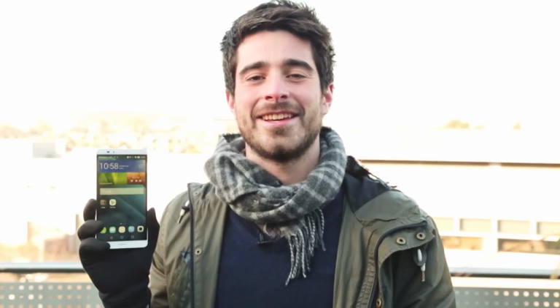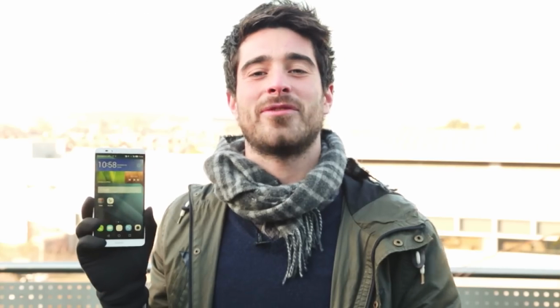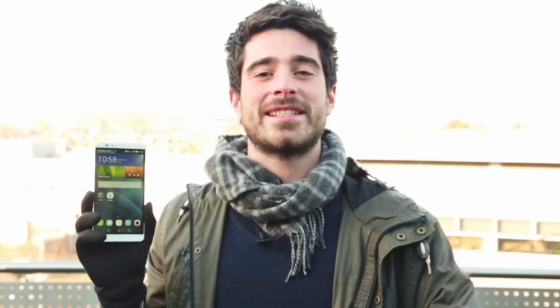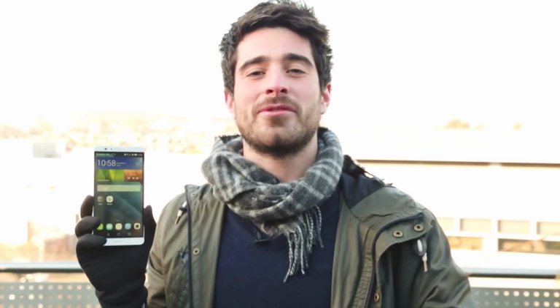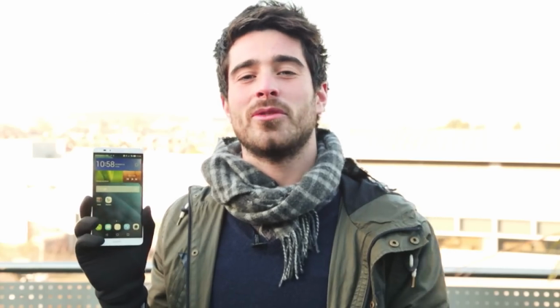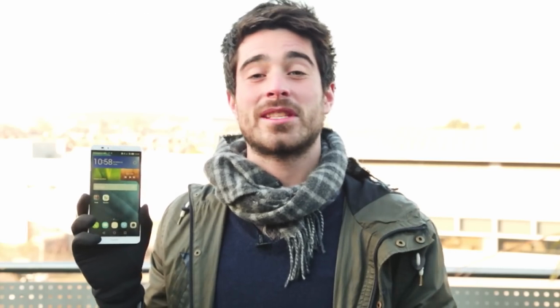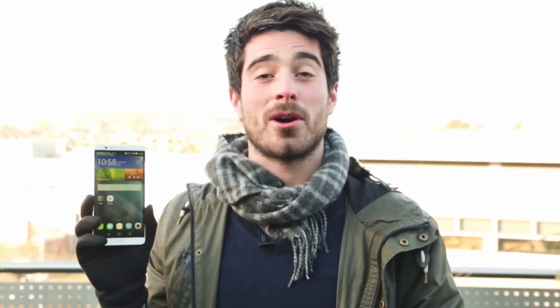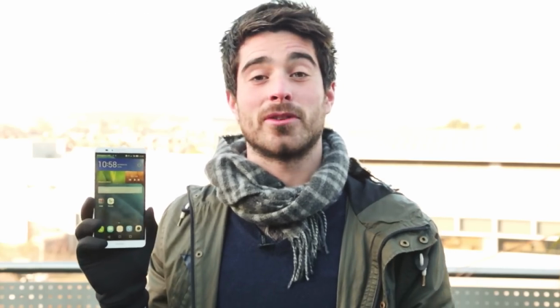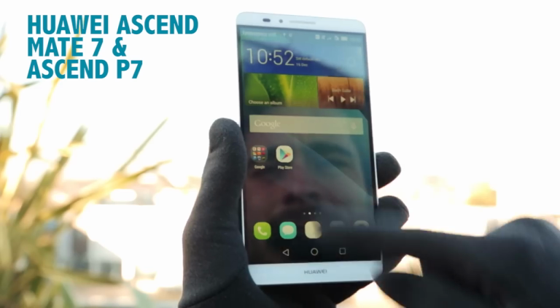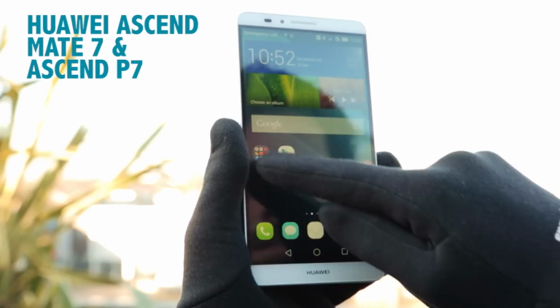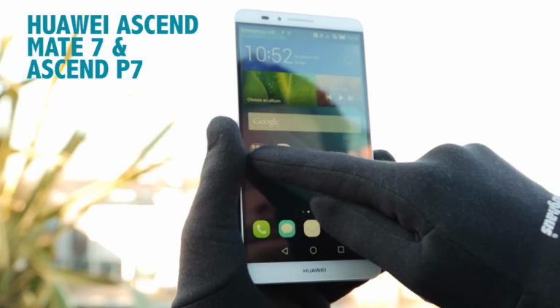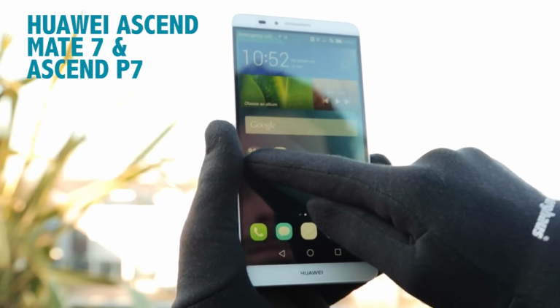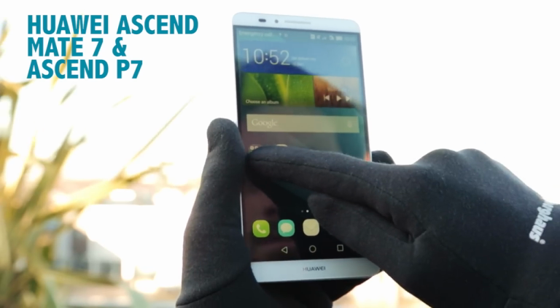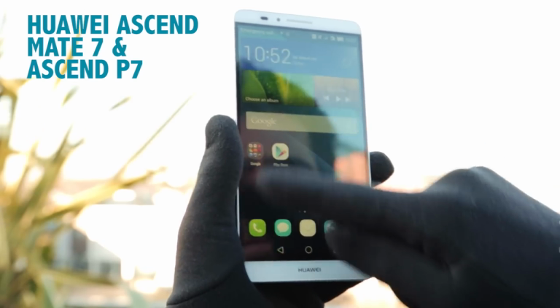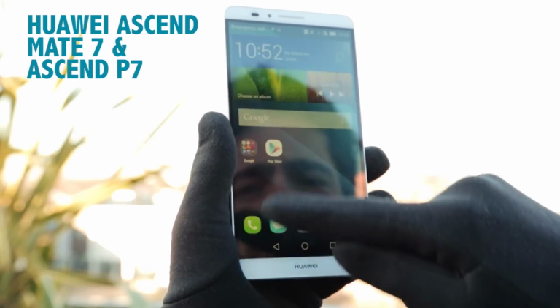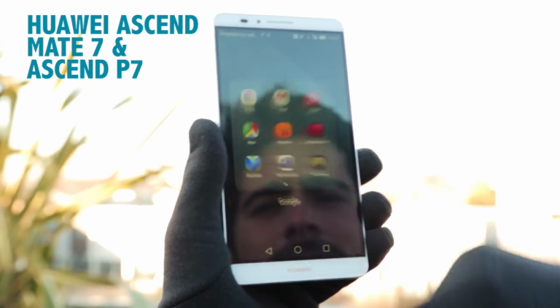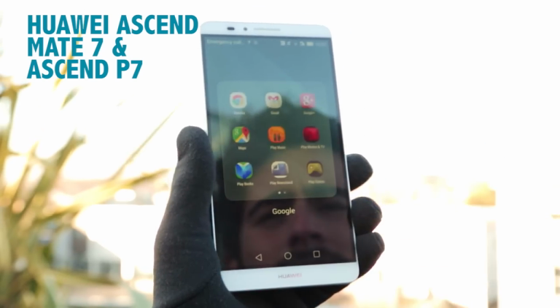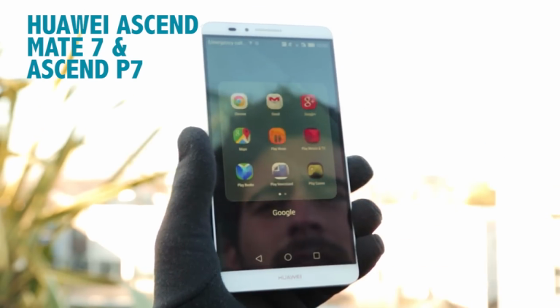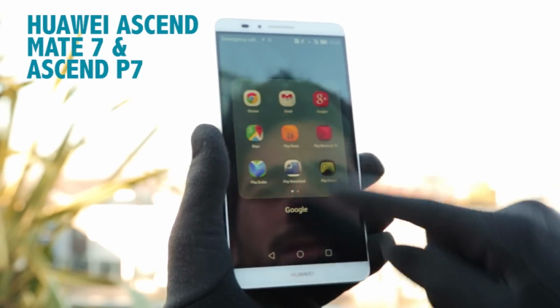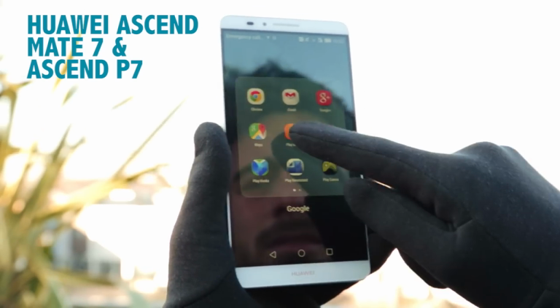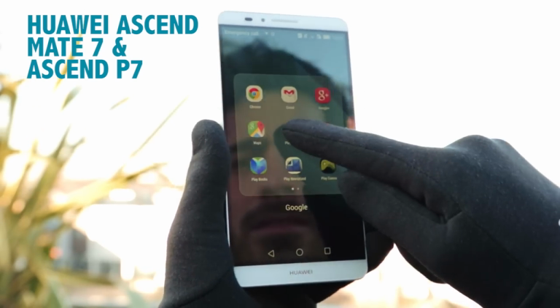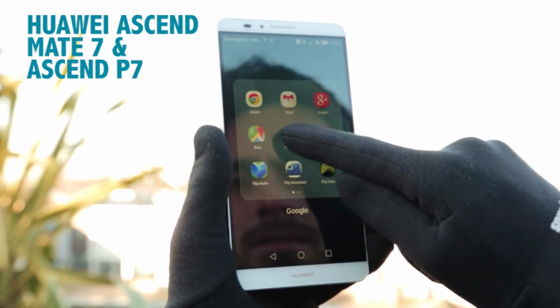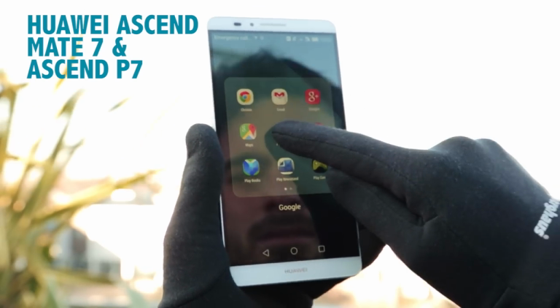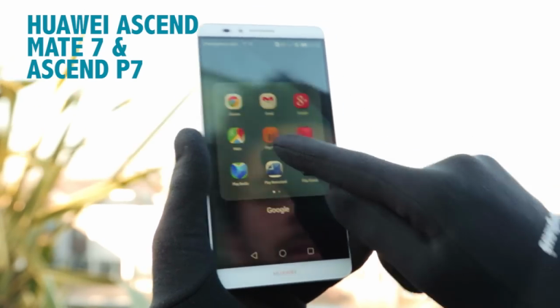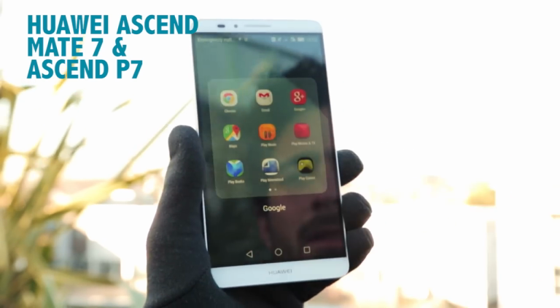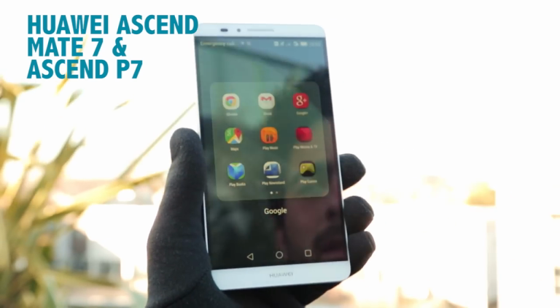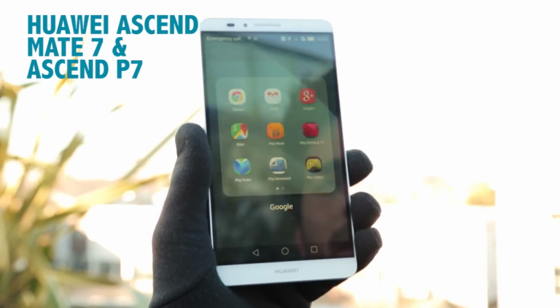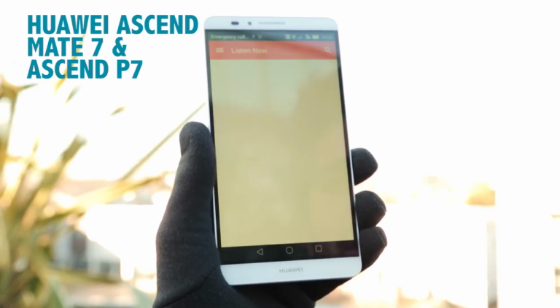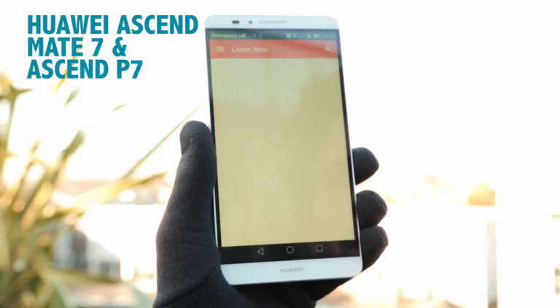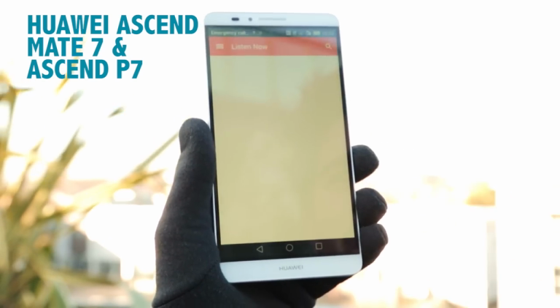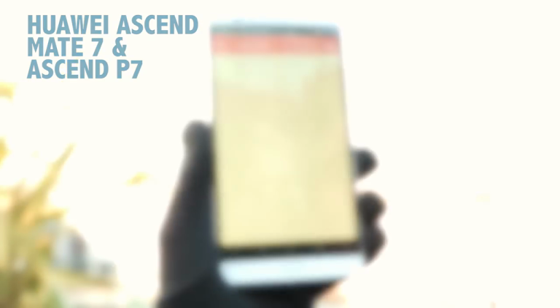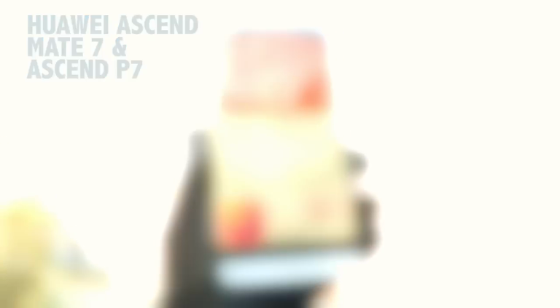You'll find several other smartphones have this fantastic feature, including the Huawei Ascend Mate 7 and the Ascend P7.